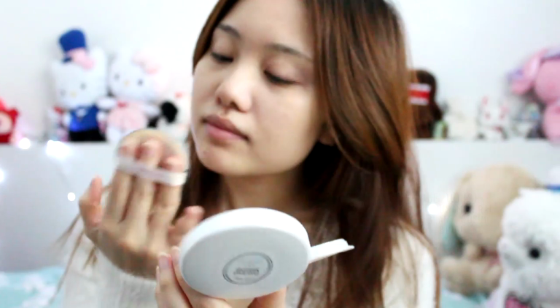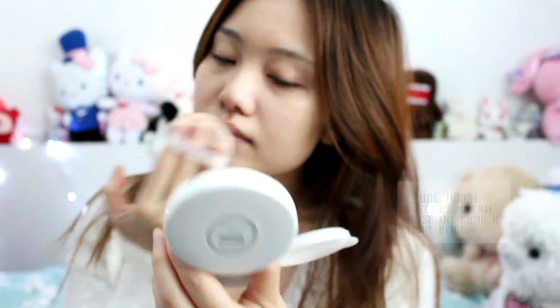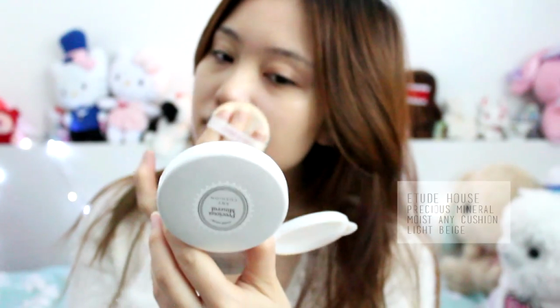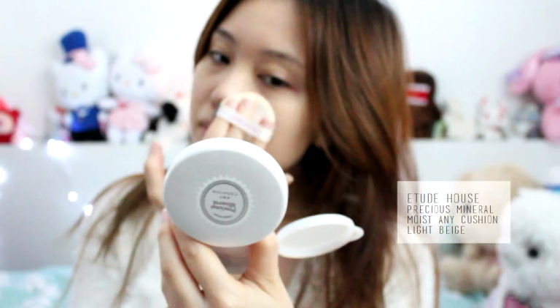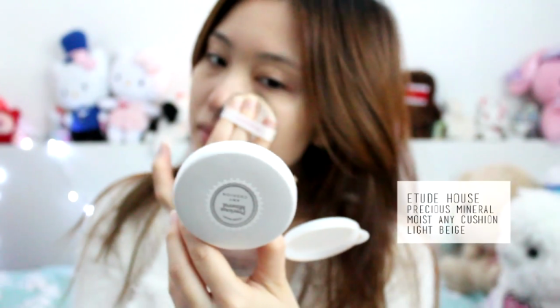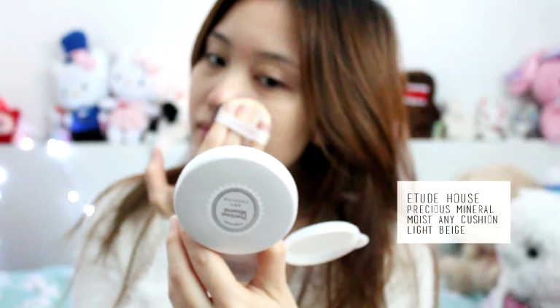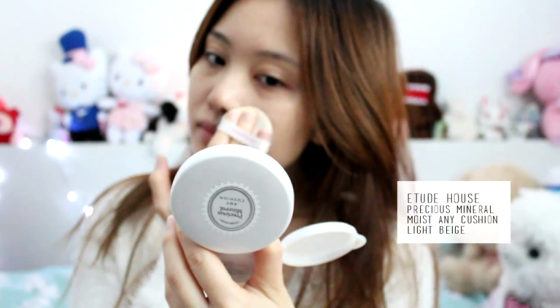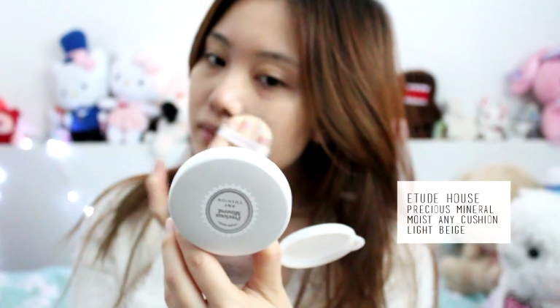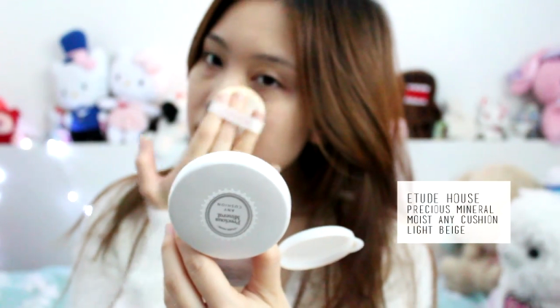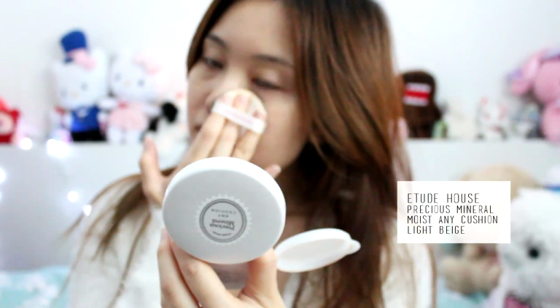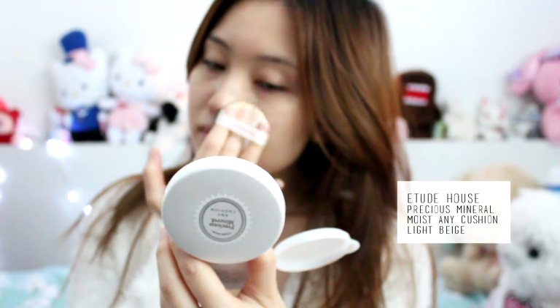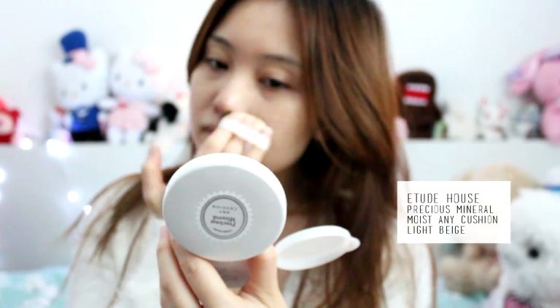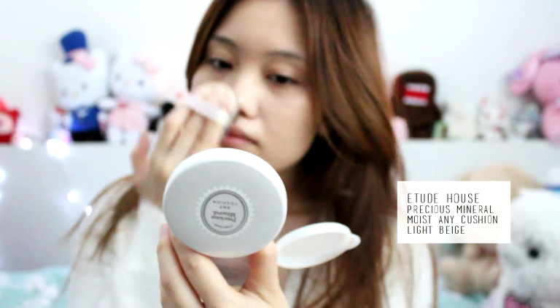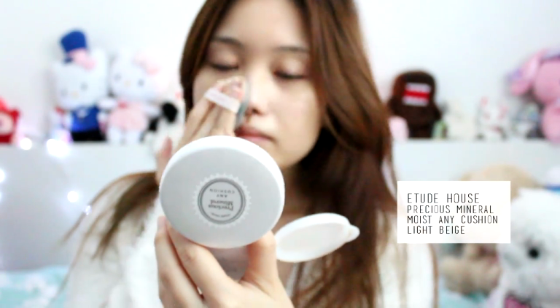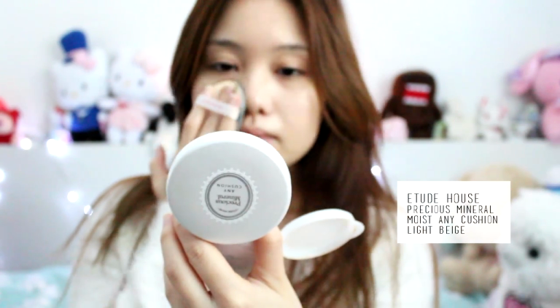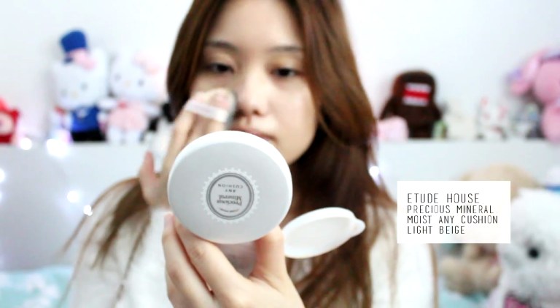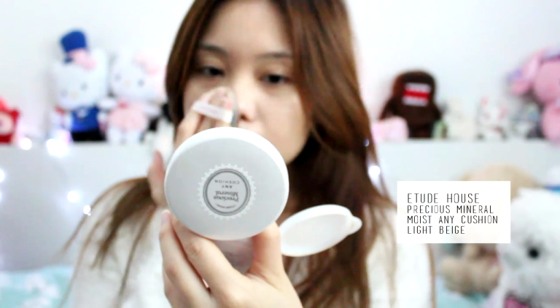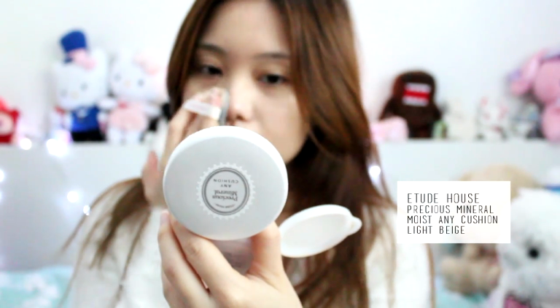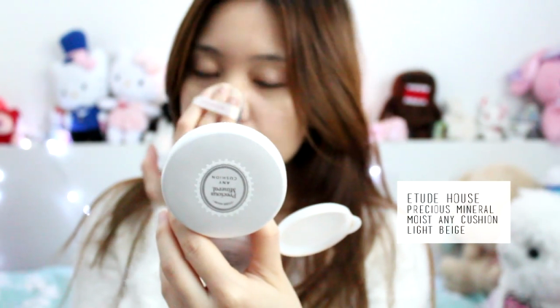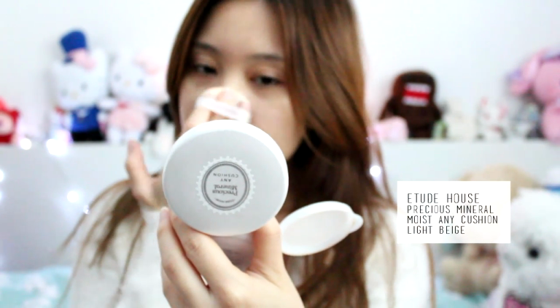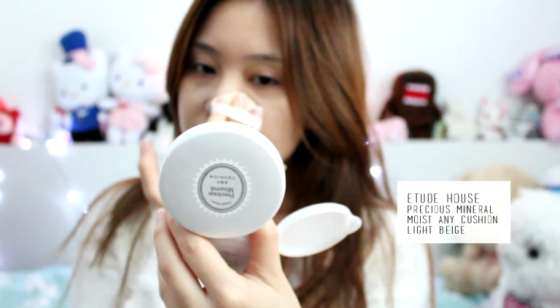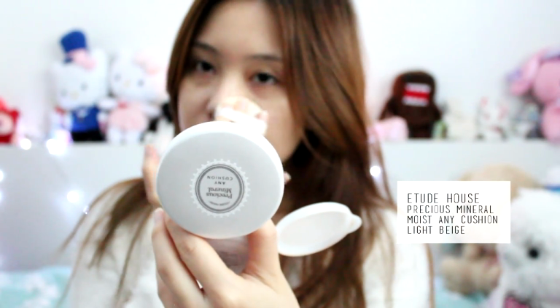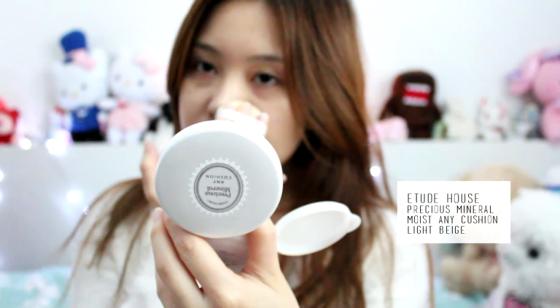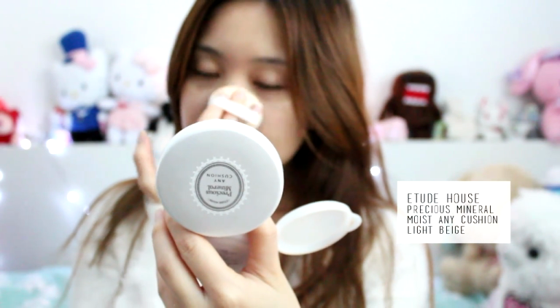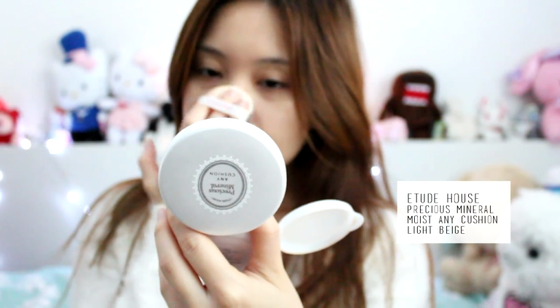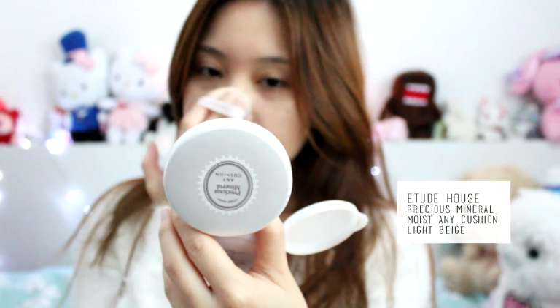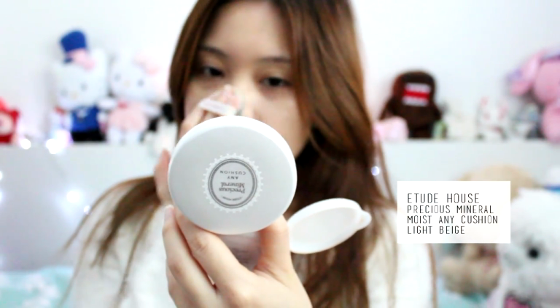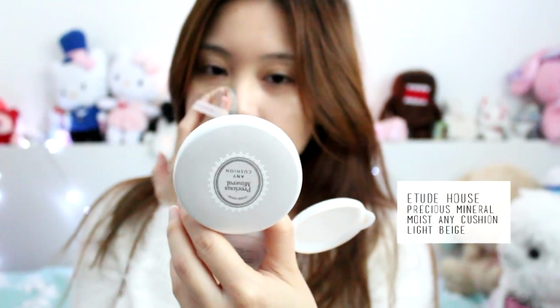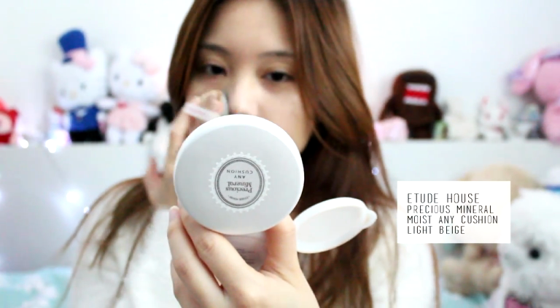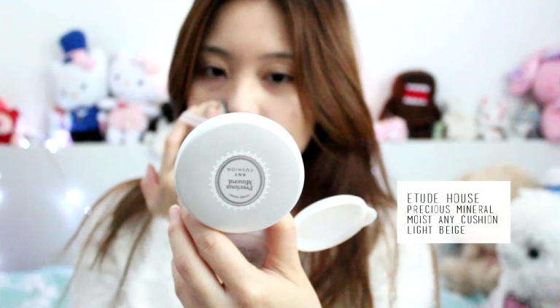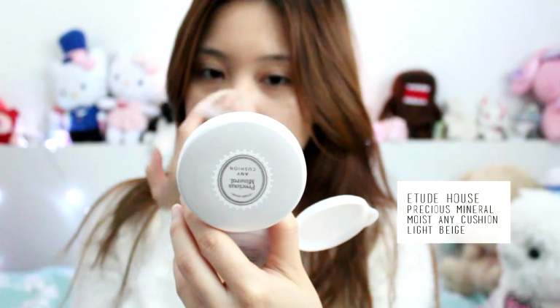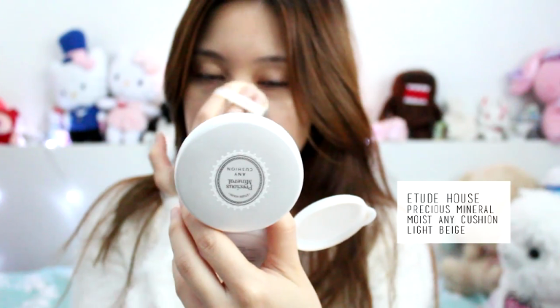For this look I decided to use a BB cushion from Etude House because I wanted a very natural look.